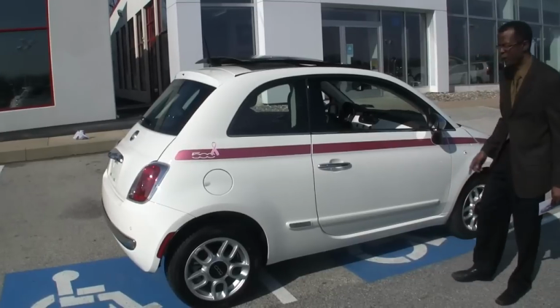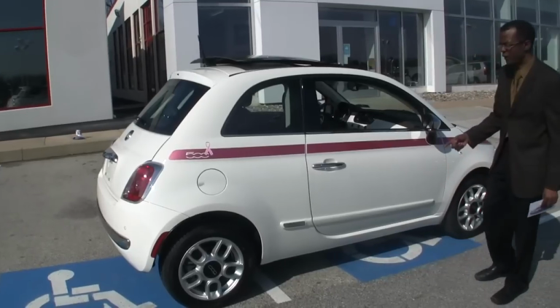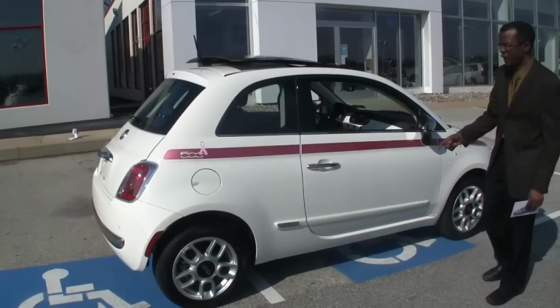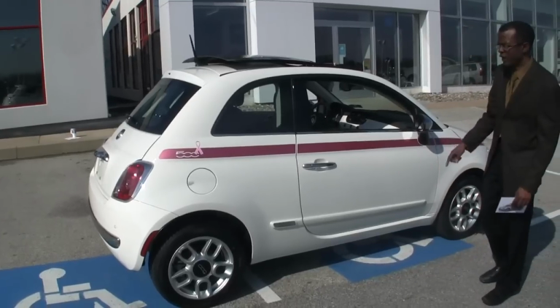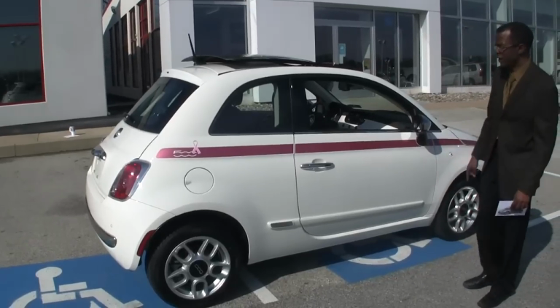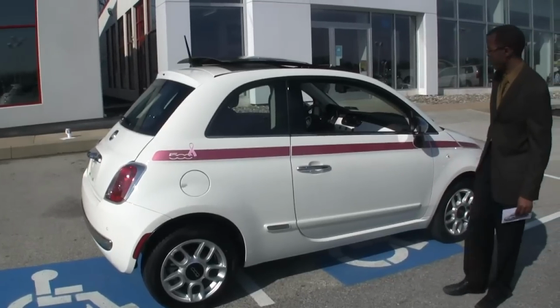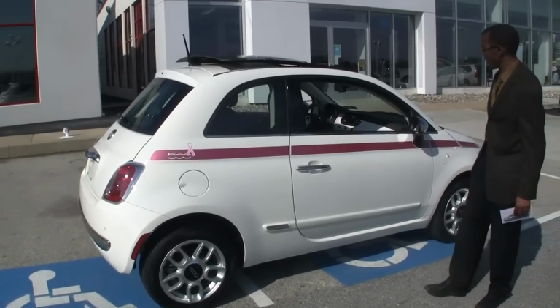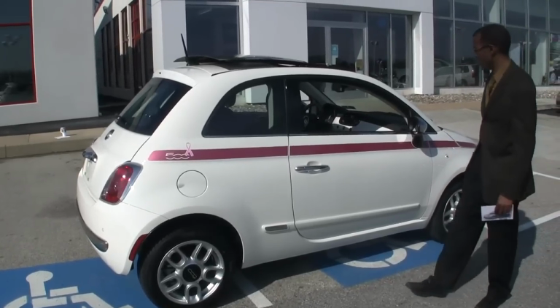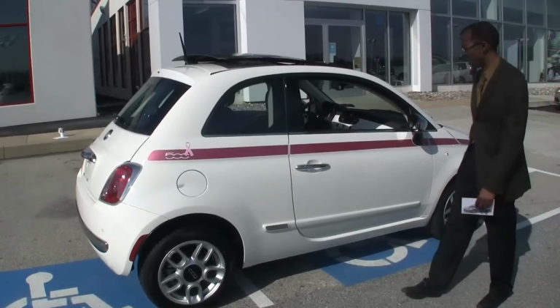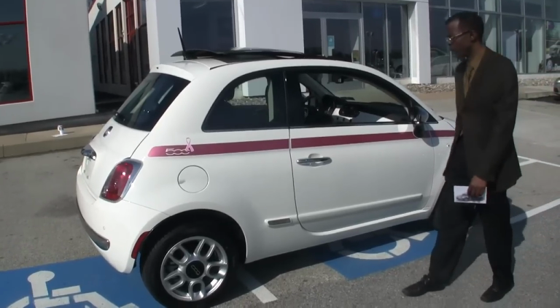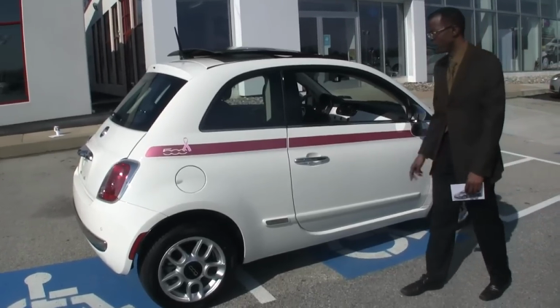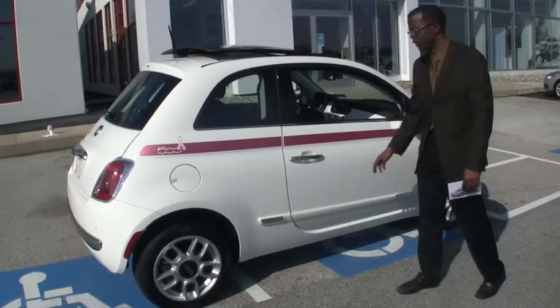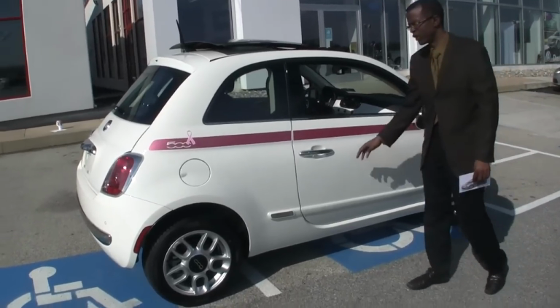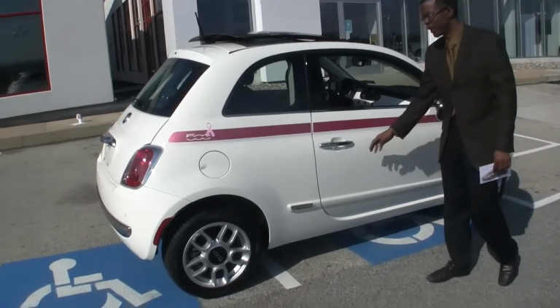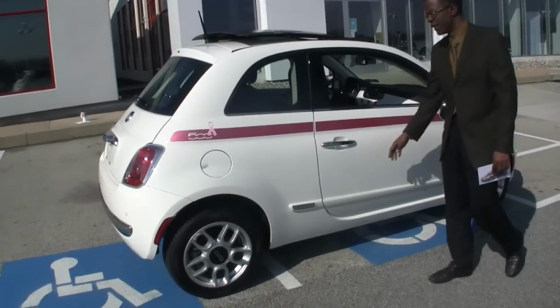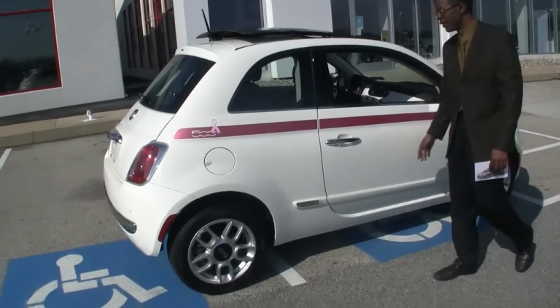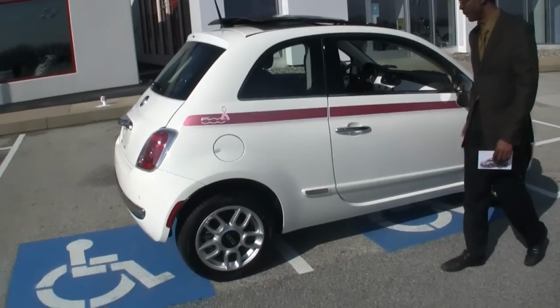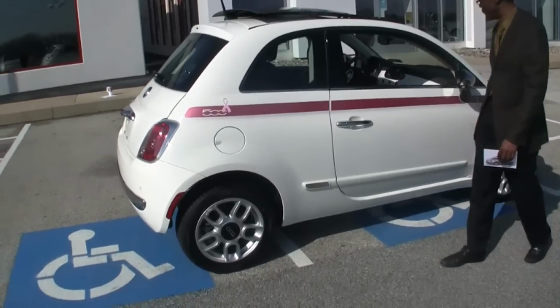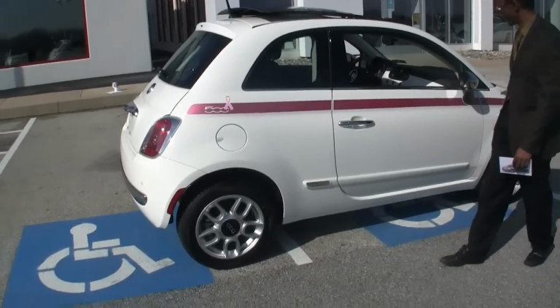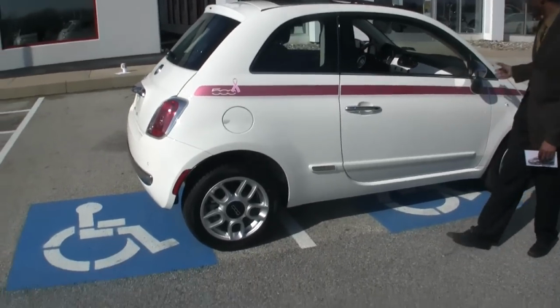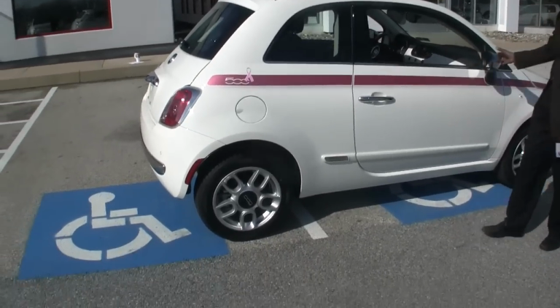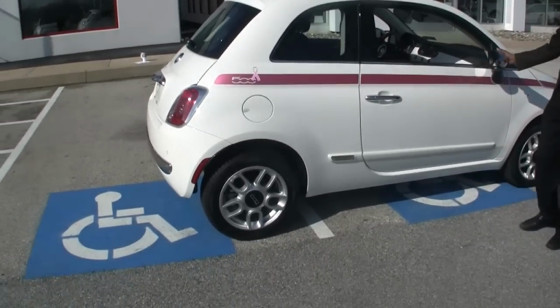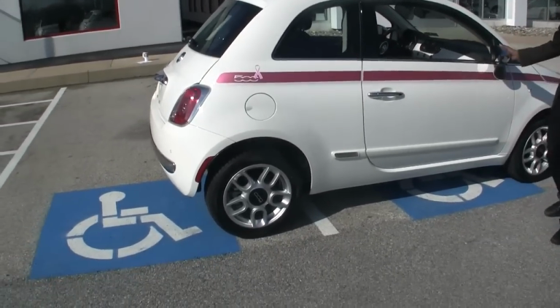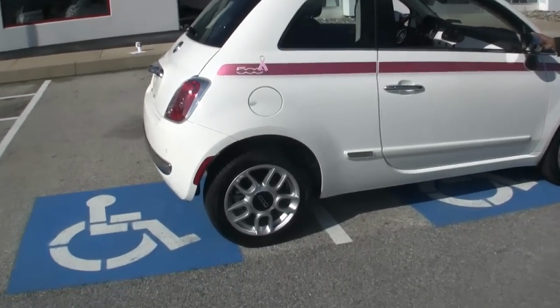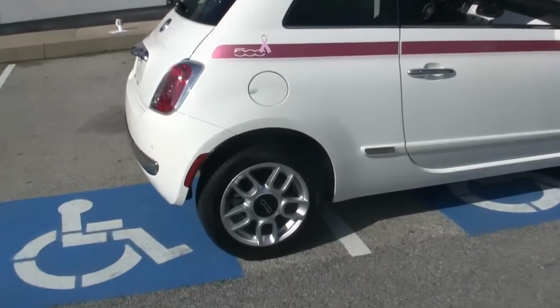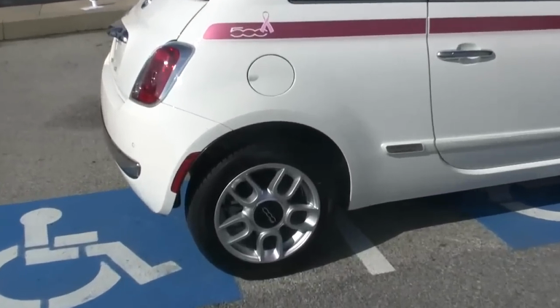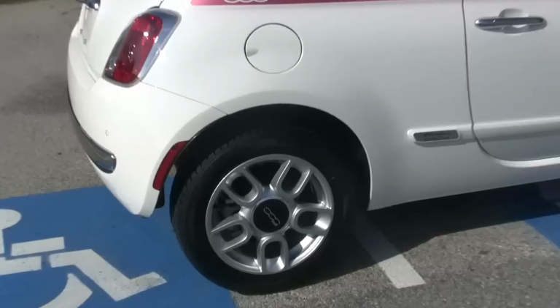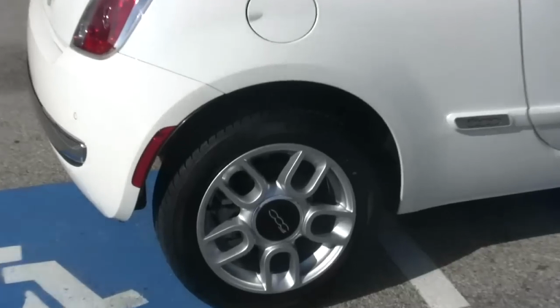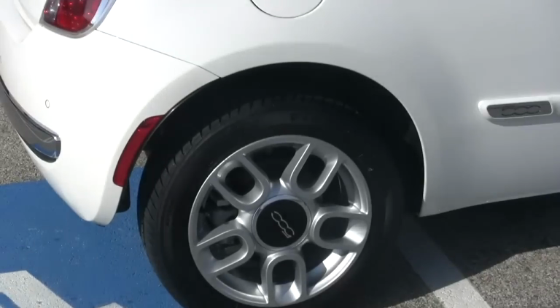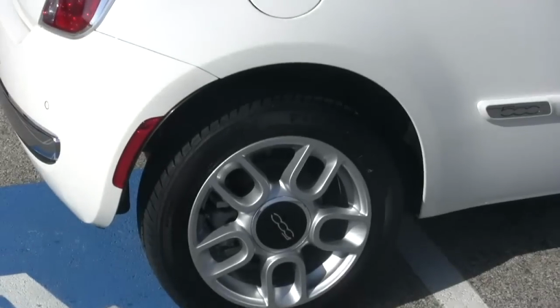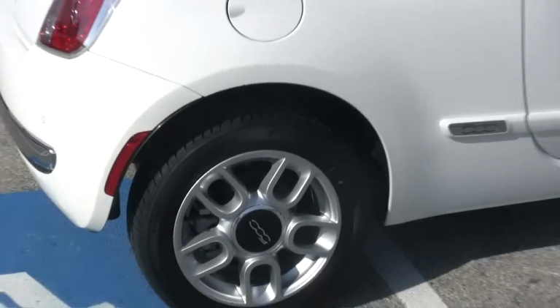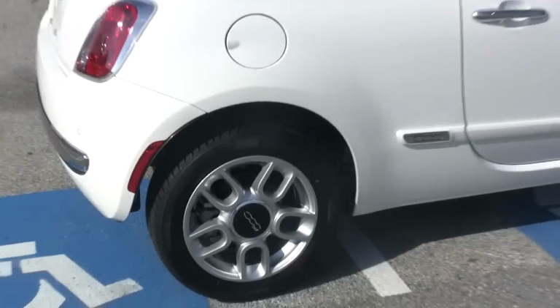15-inch aluminum wheels are standard, as well as the chrome mirror caps that you see on the car.